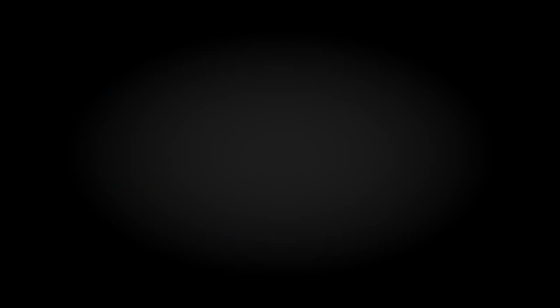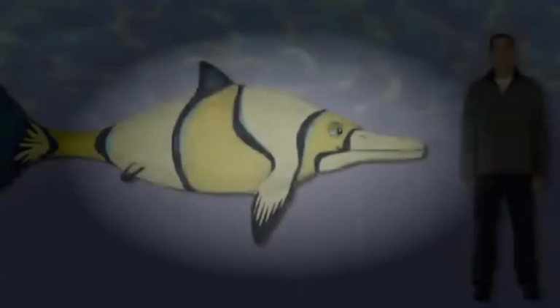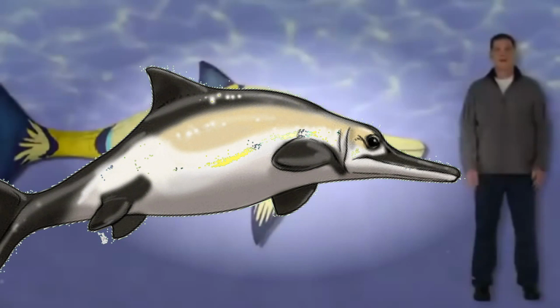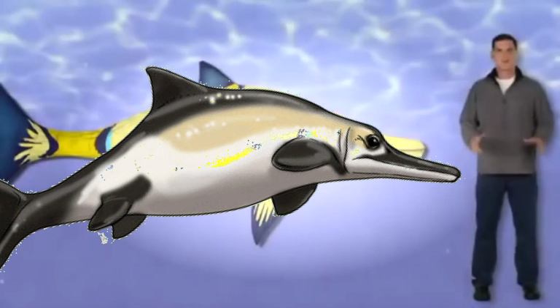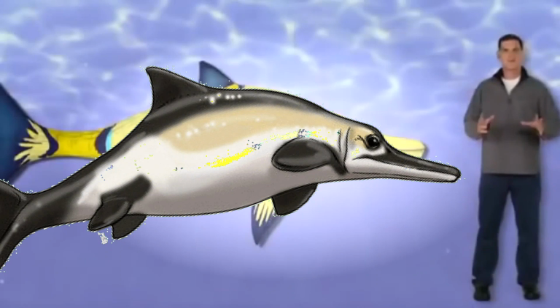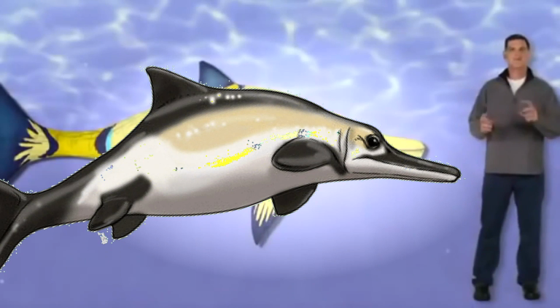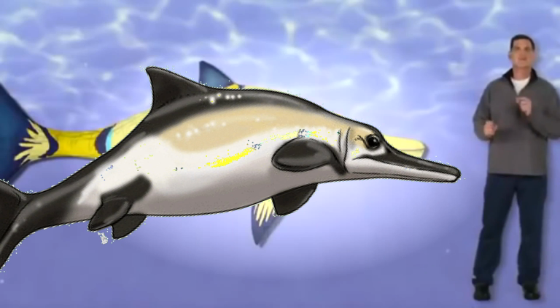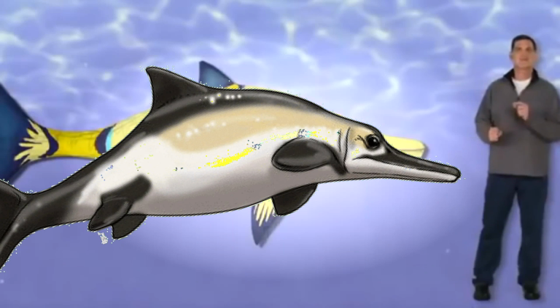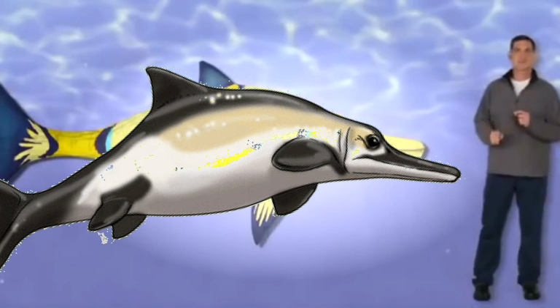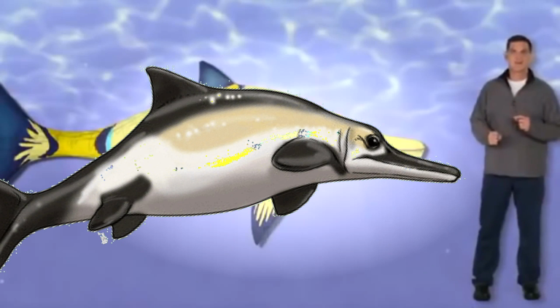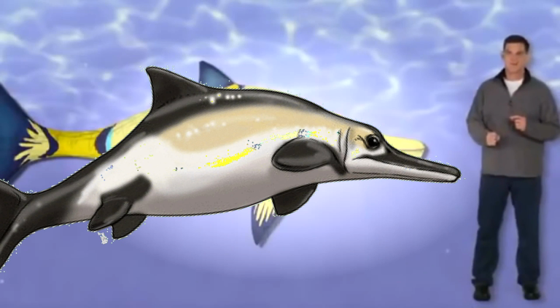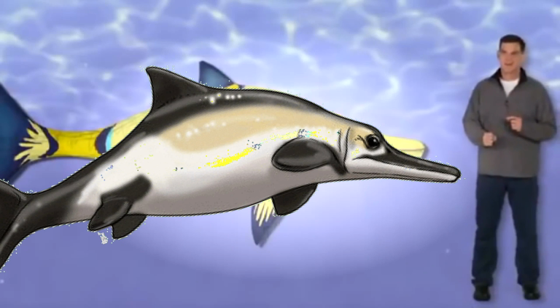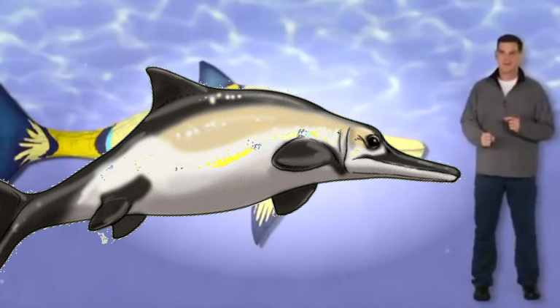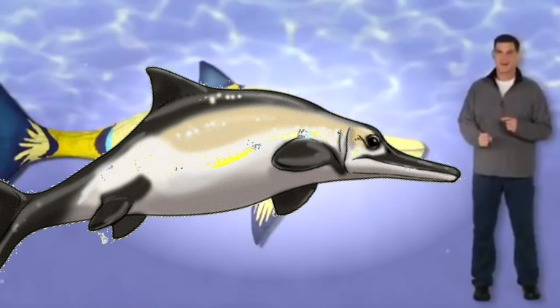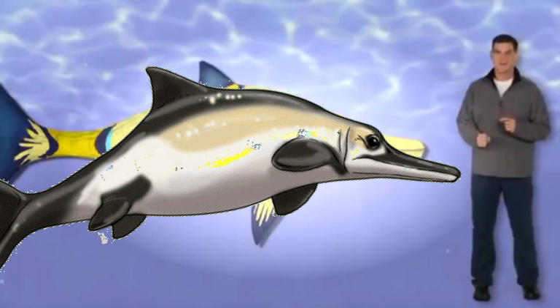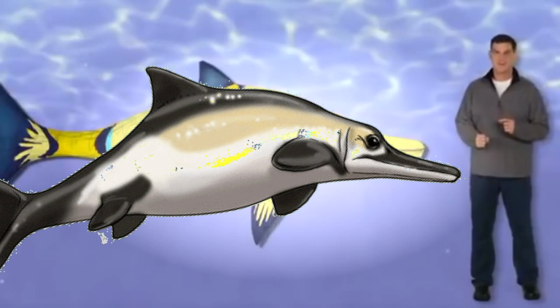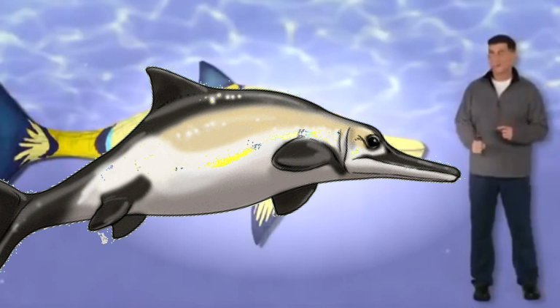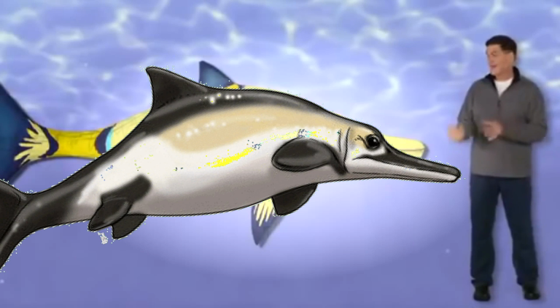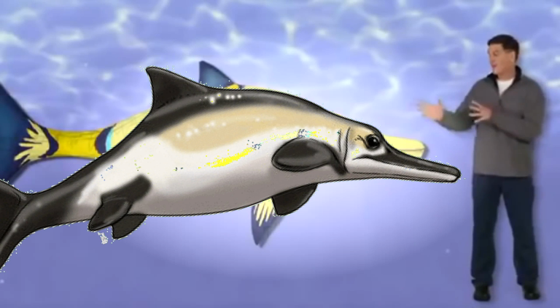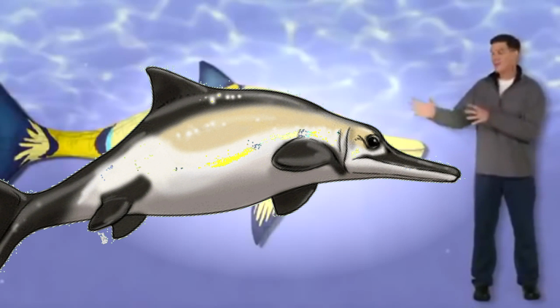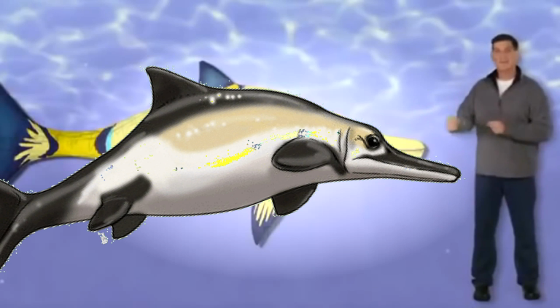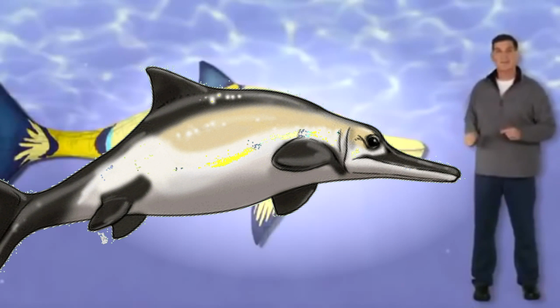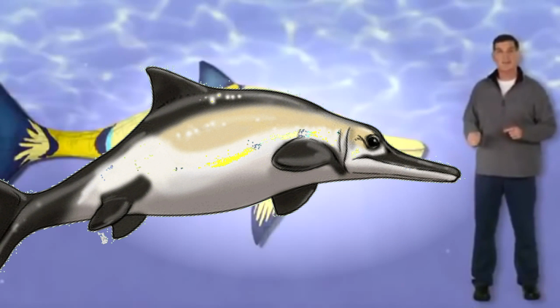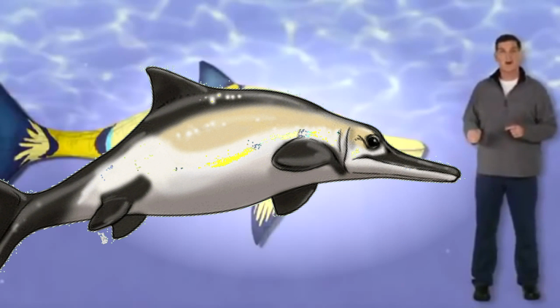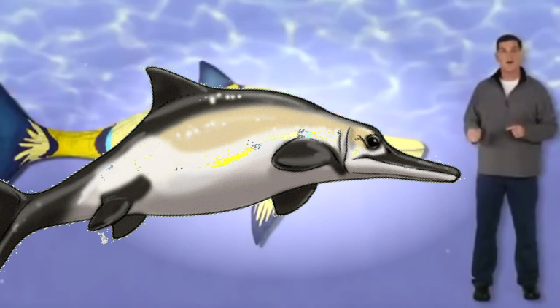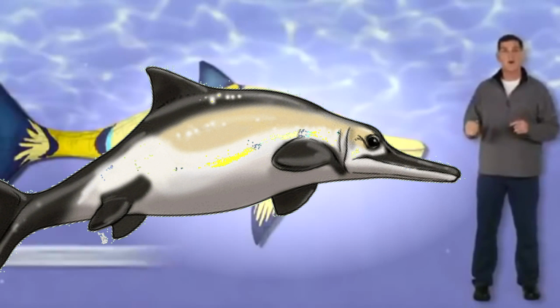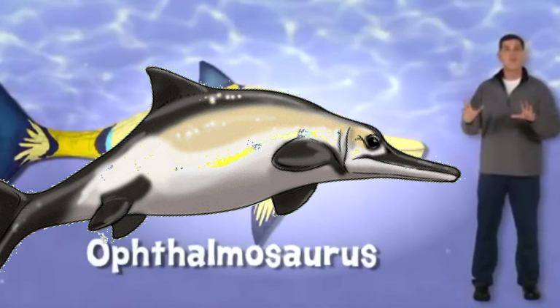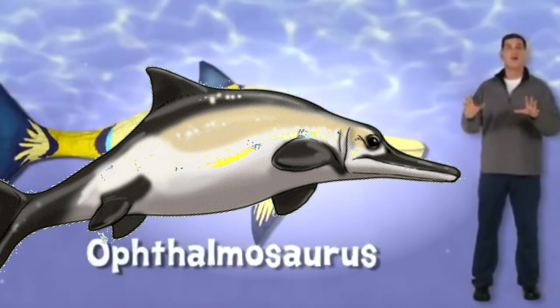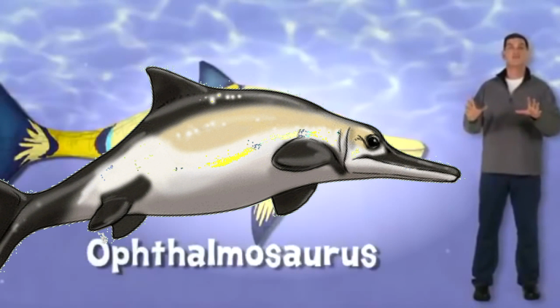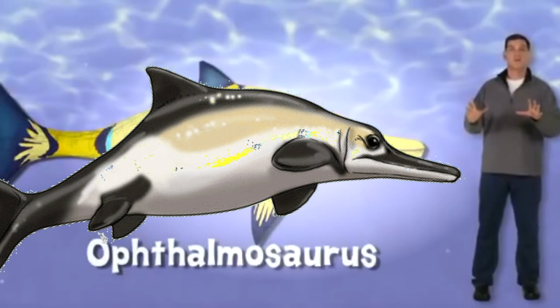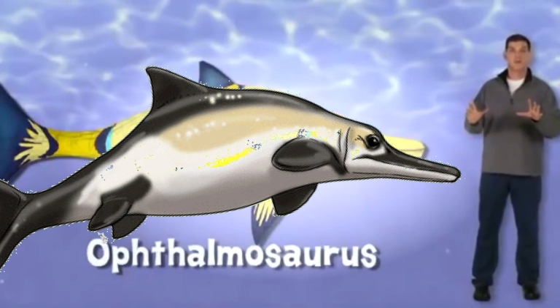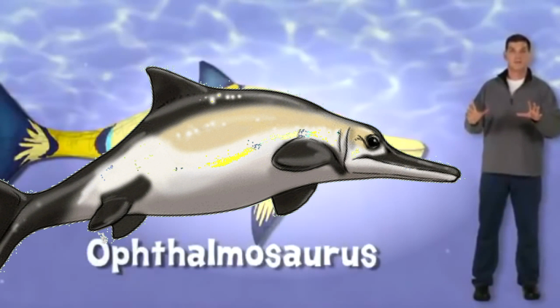Hi there, I'm Dr. Scott, the paleontologist, and this is Otto Ophthalmosaurus.